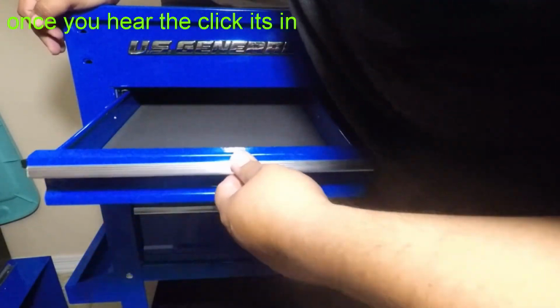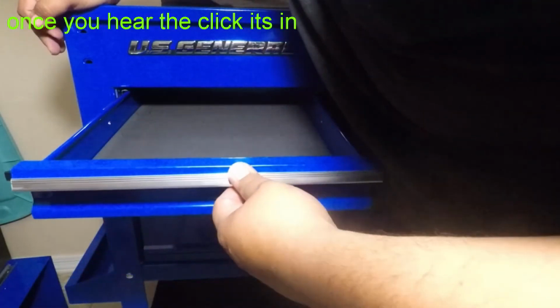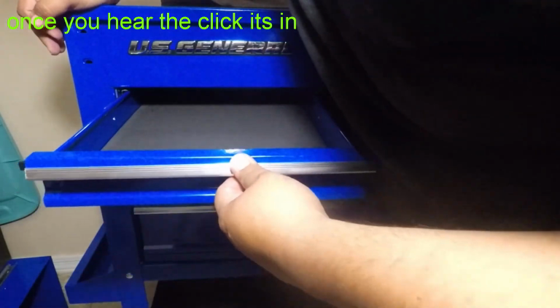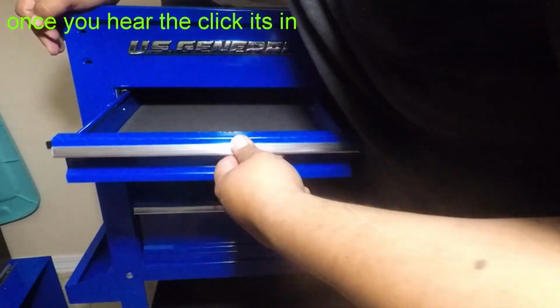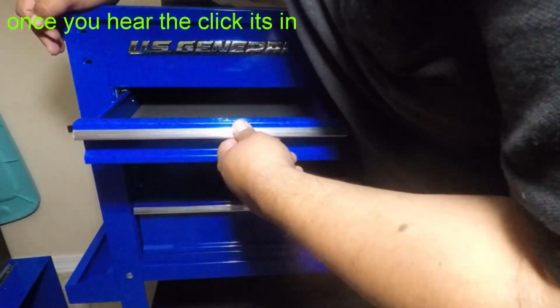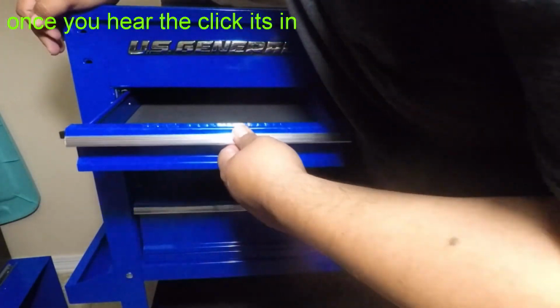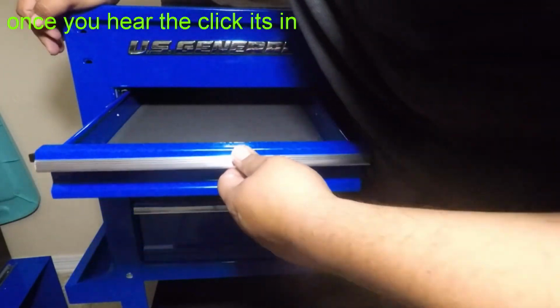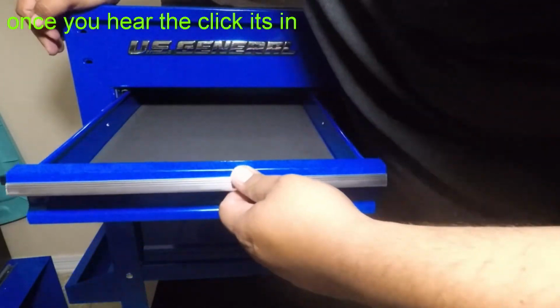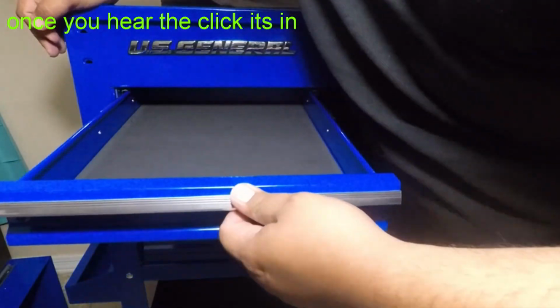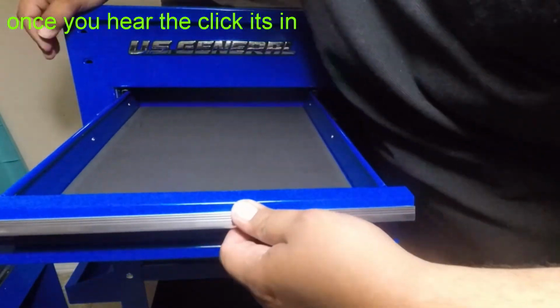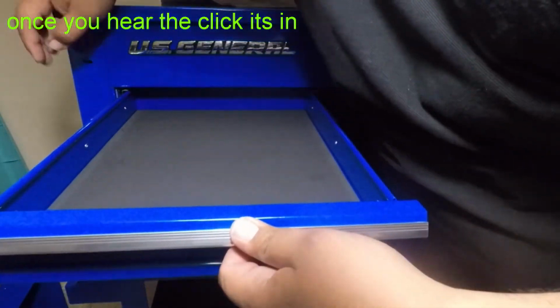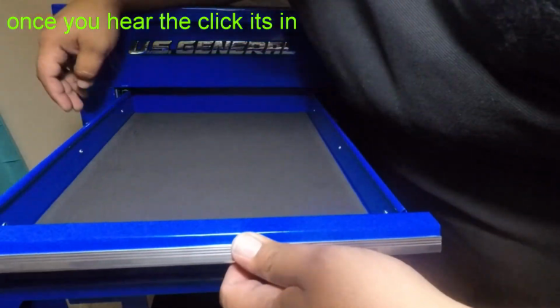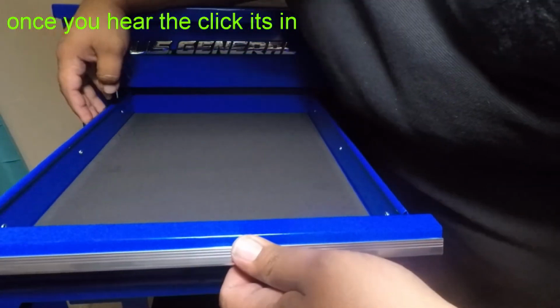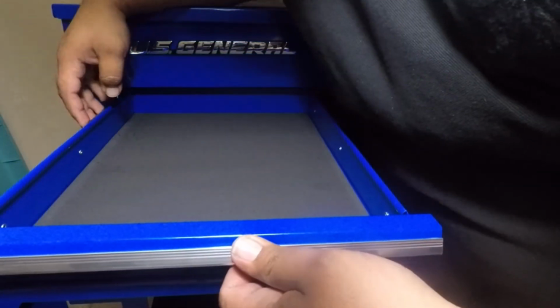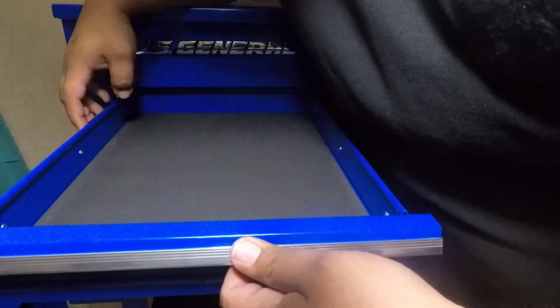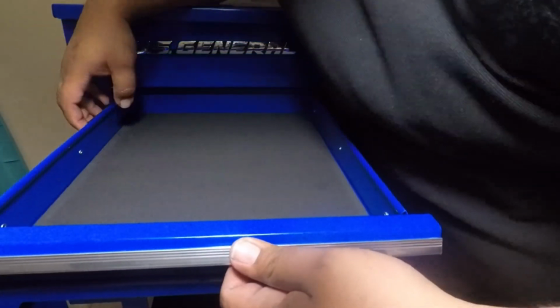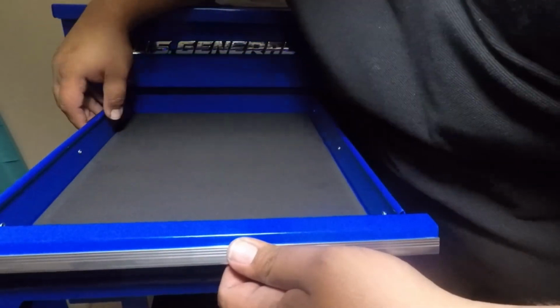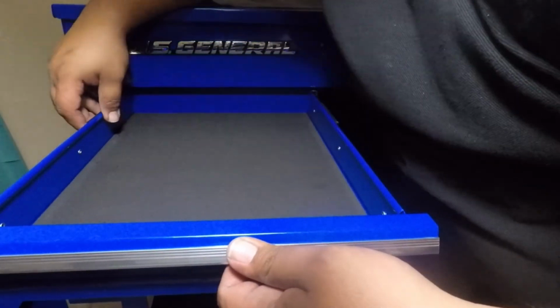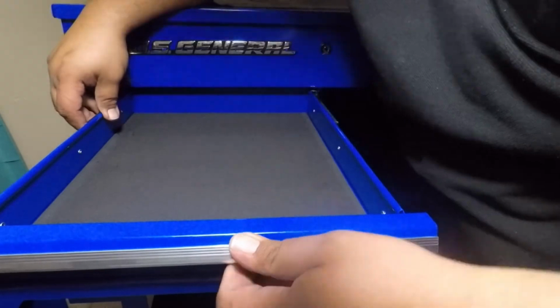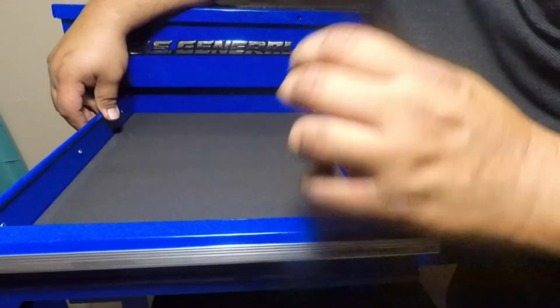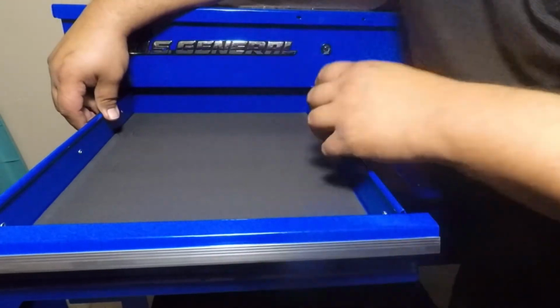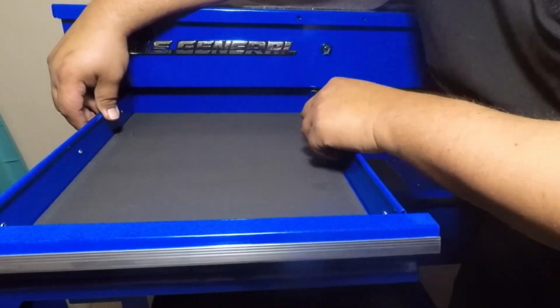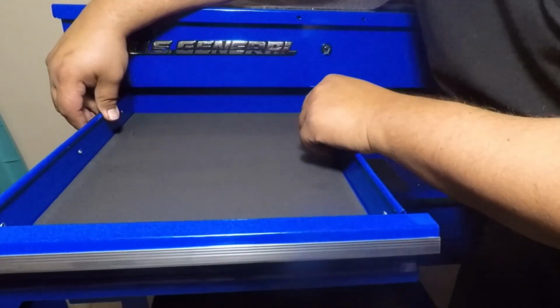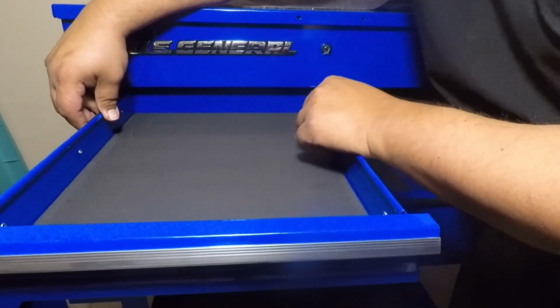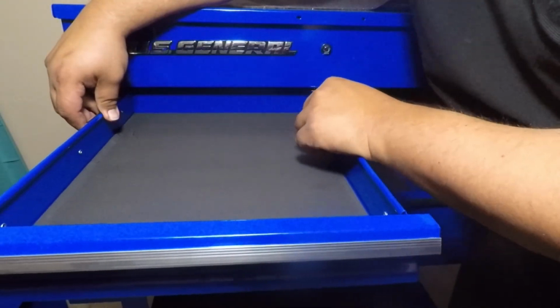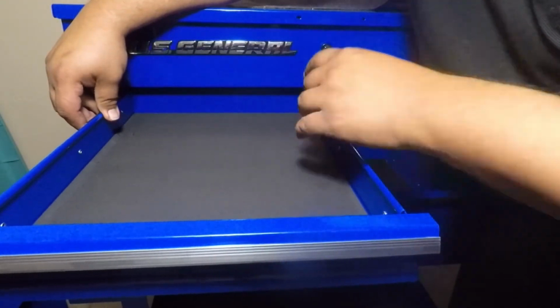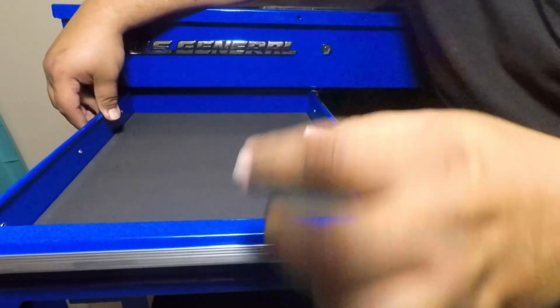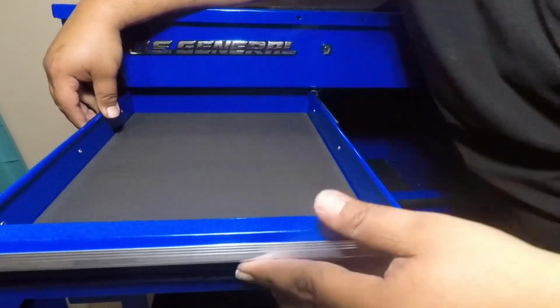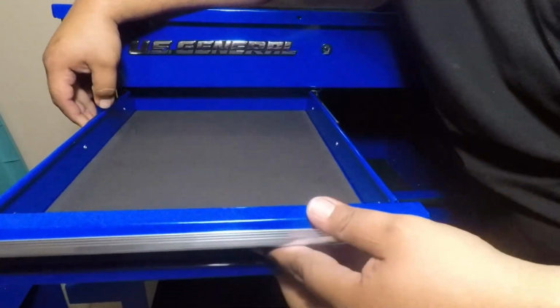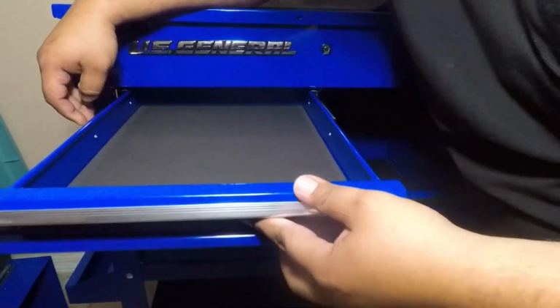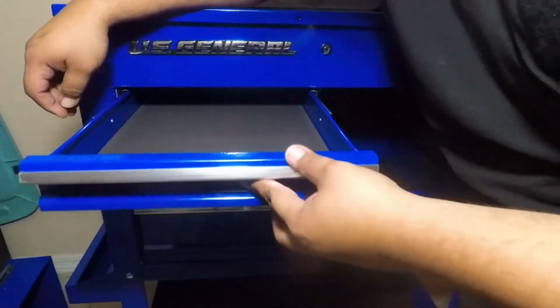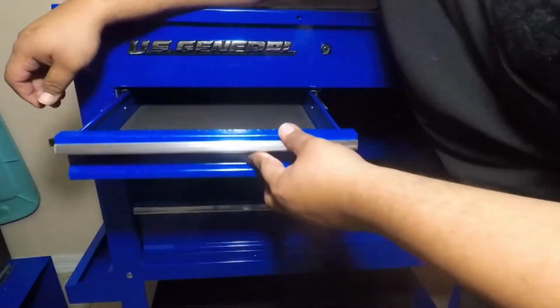You just have to be careful — make sure these channels are in and both of them are seated real good before you put it back.